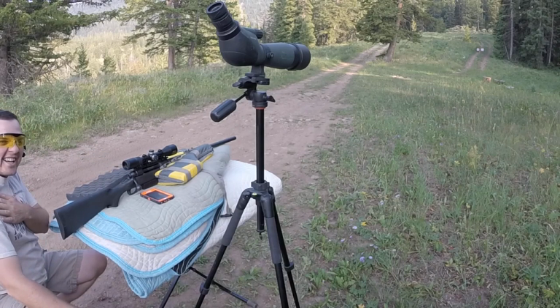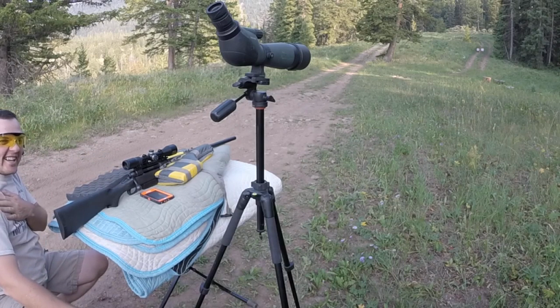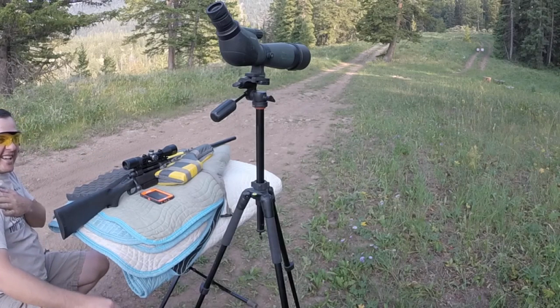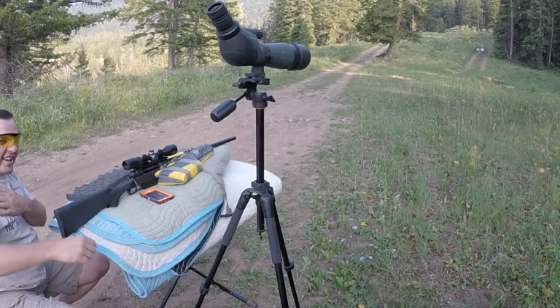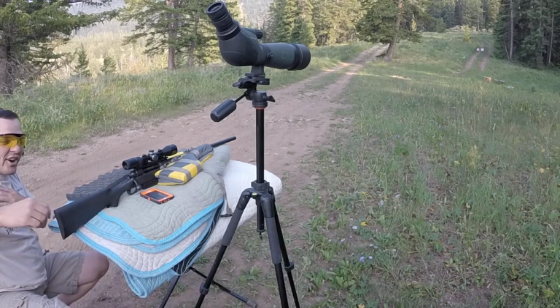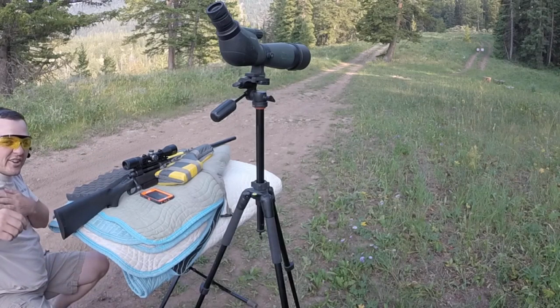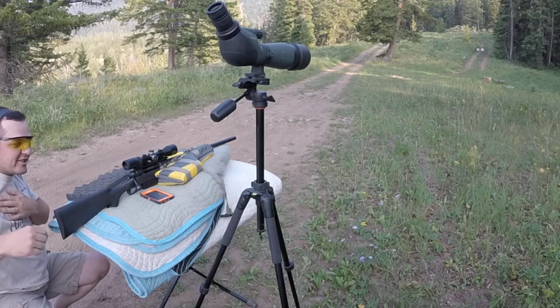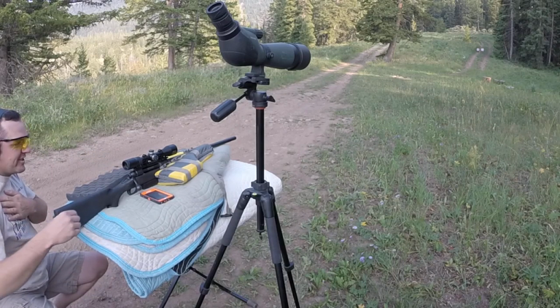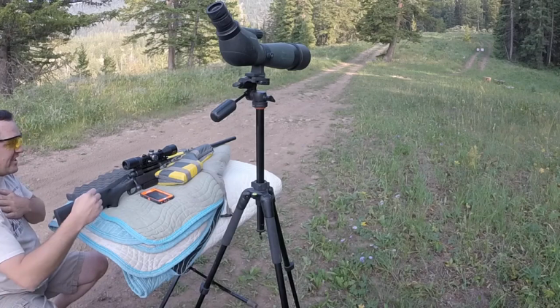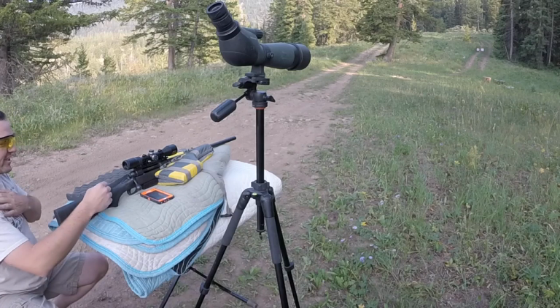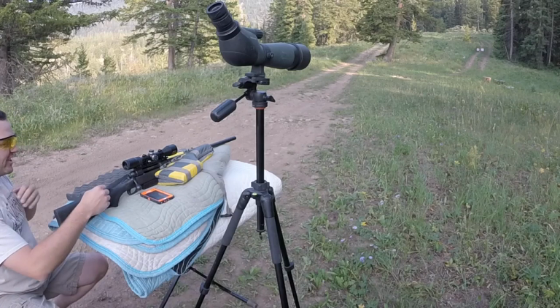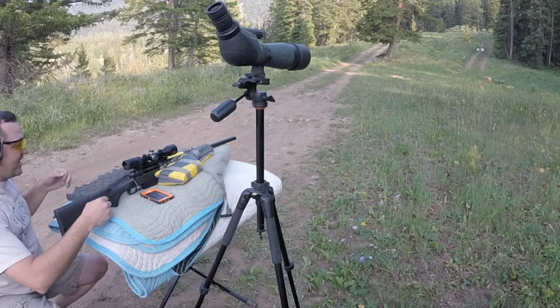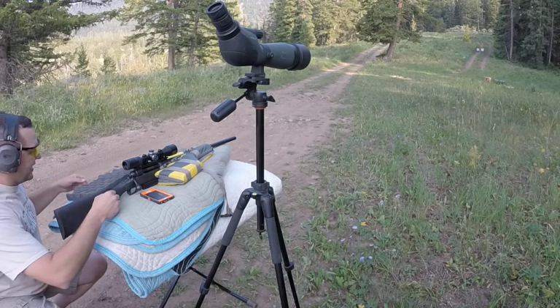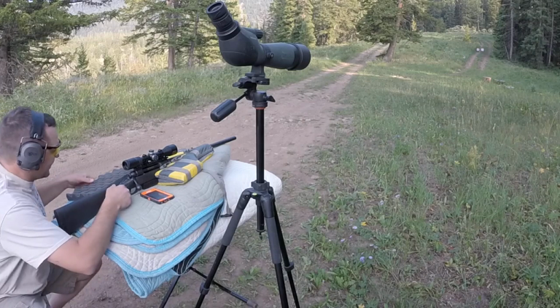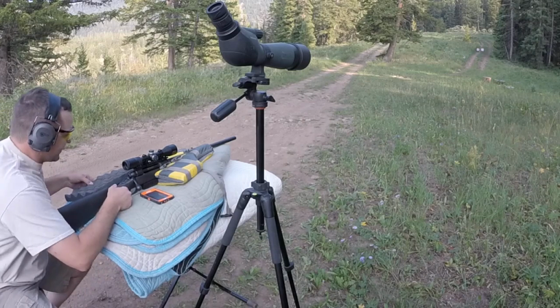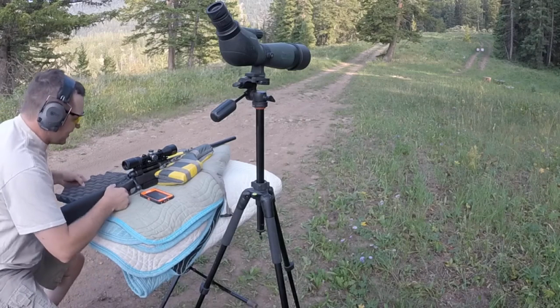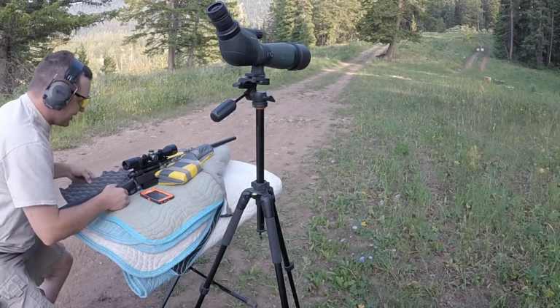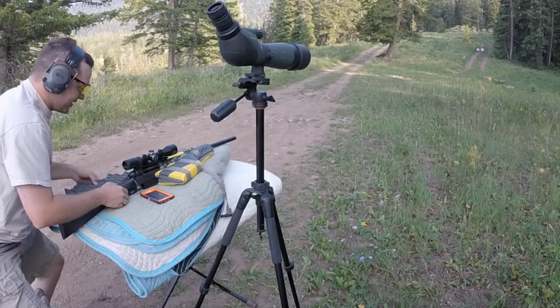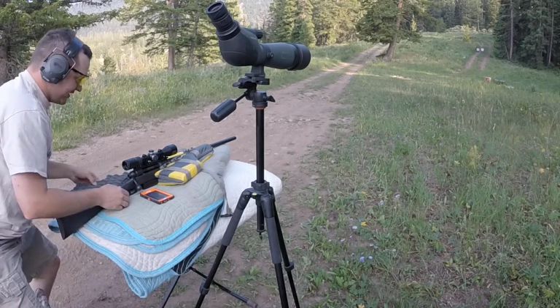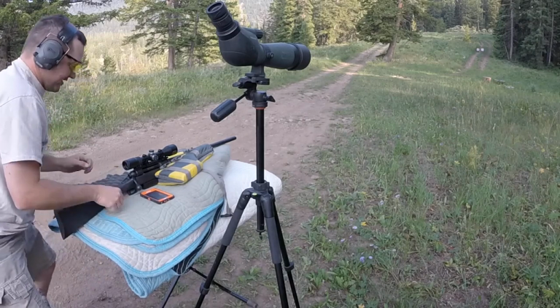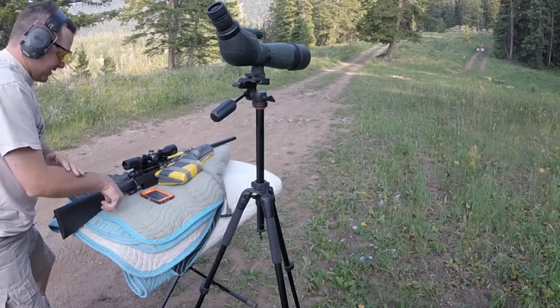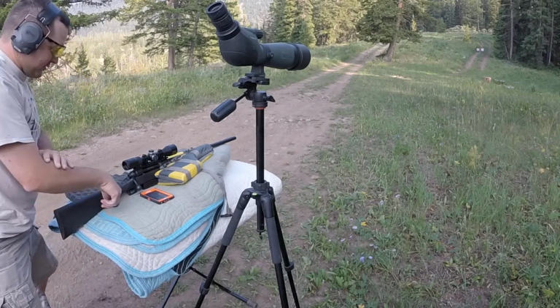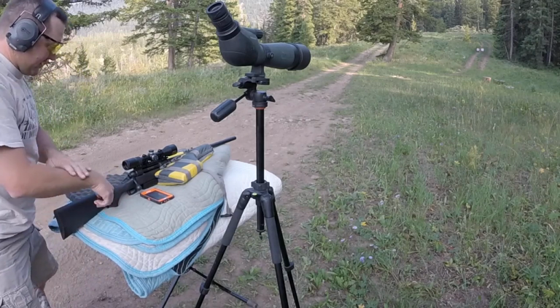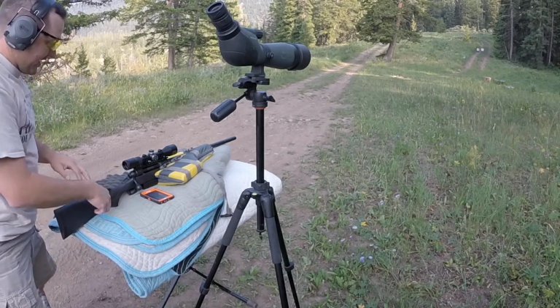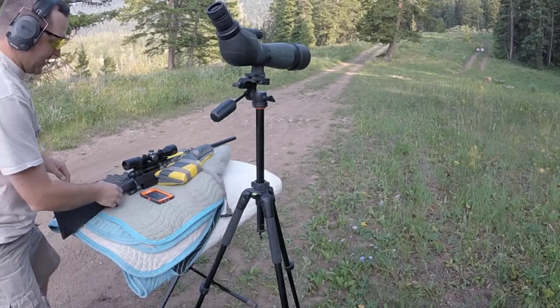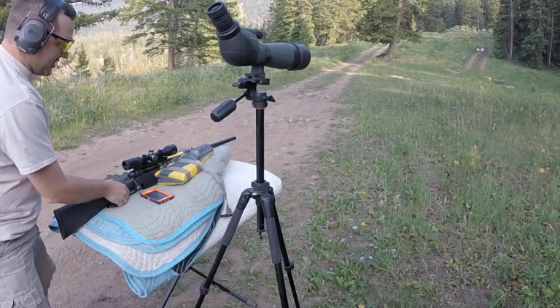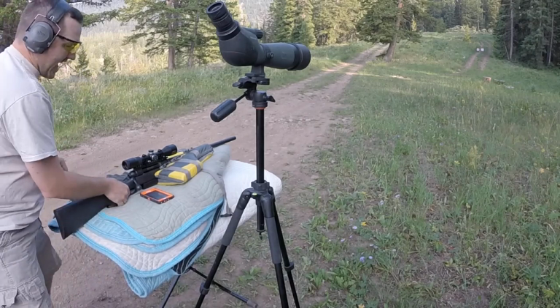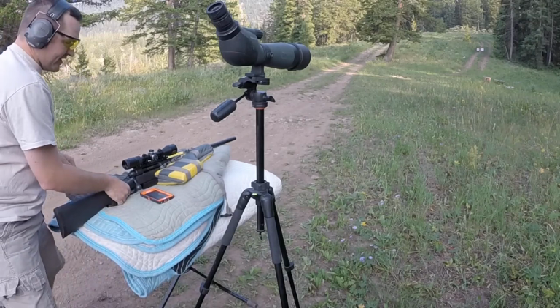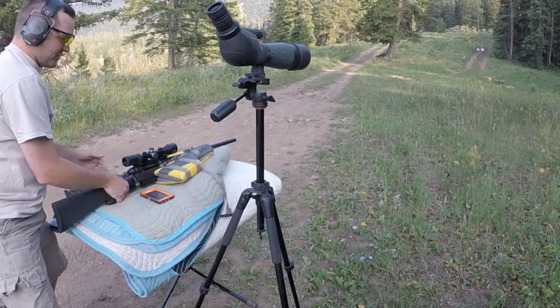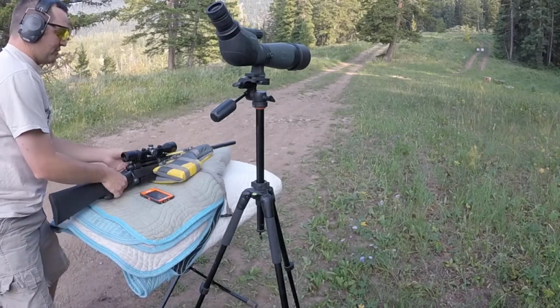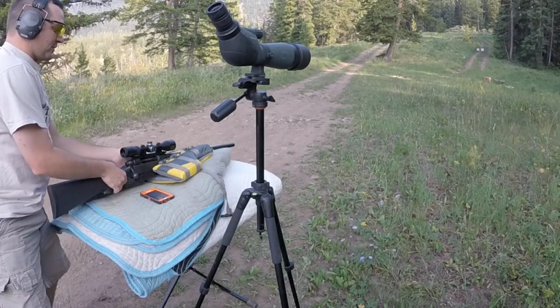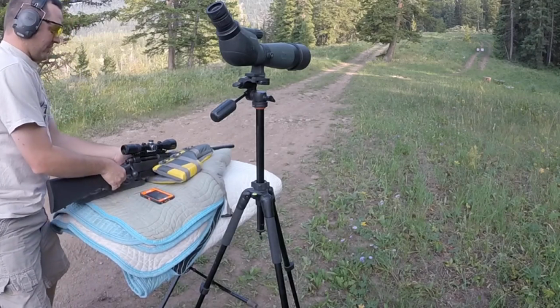It hurts. That's a slug gun. 12 gauge. Savage 212.